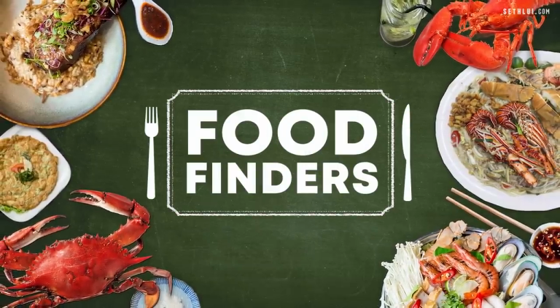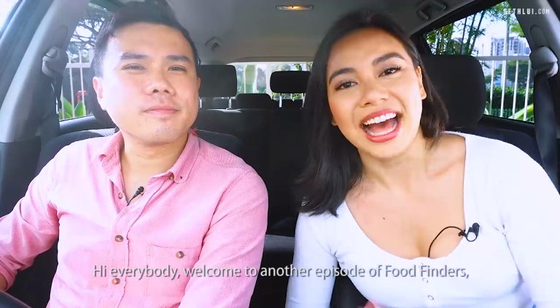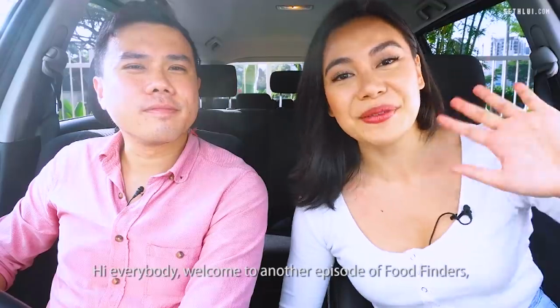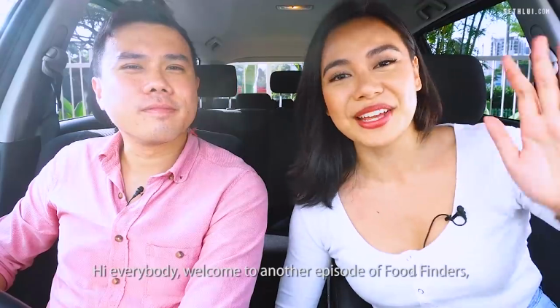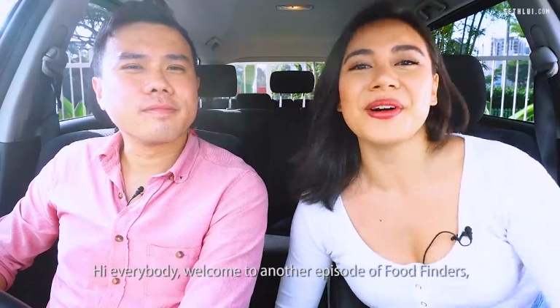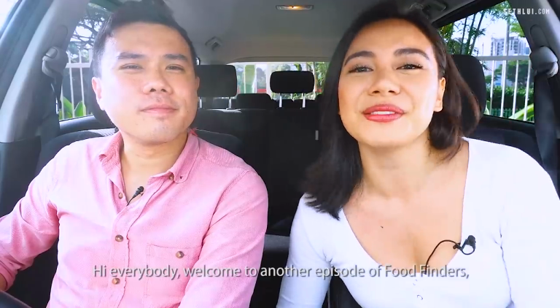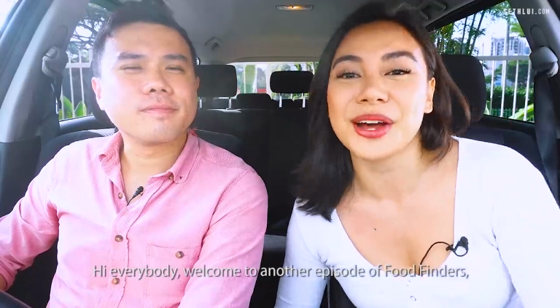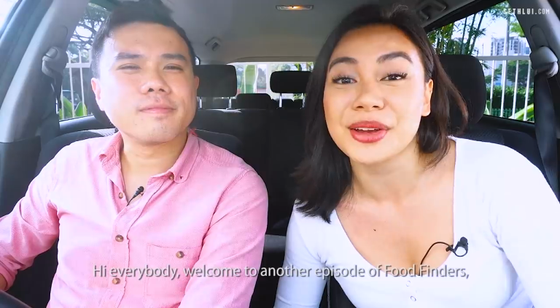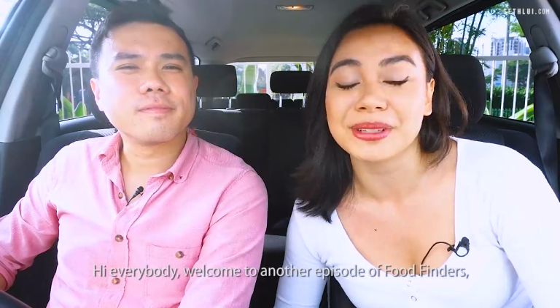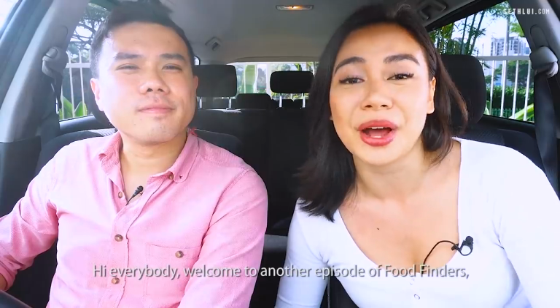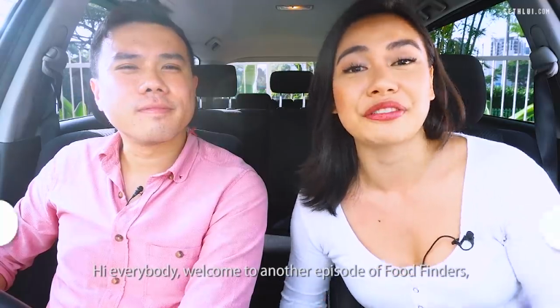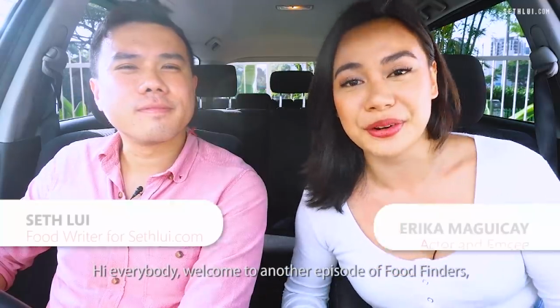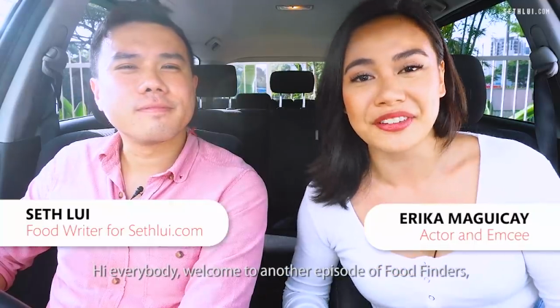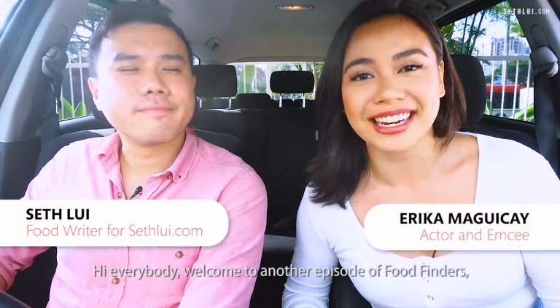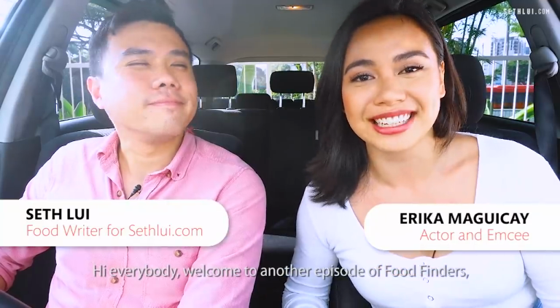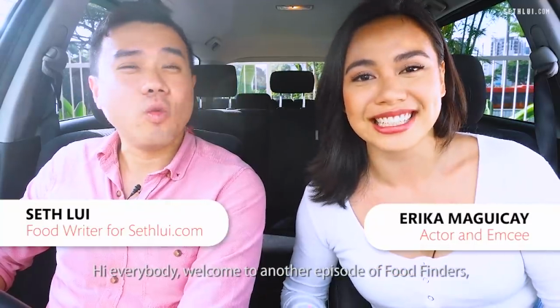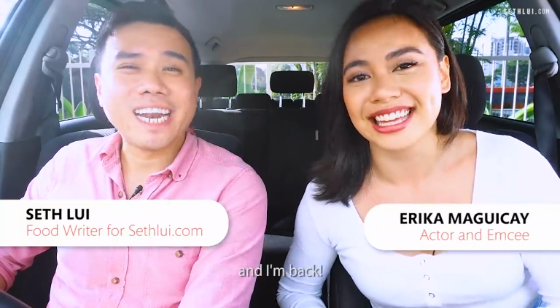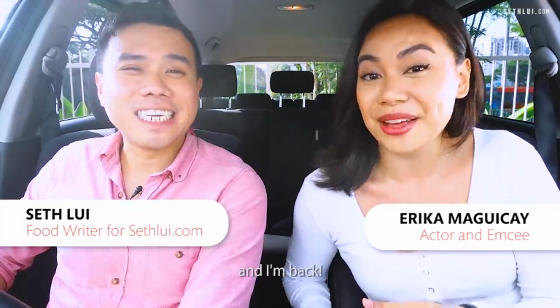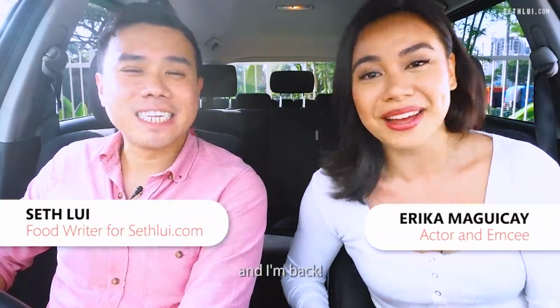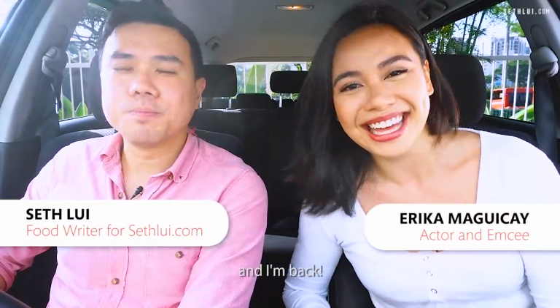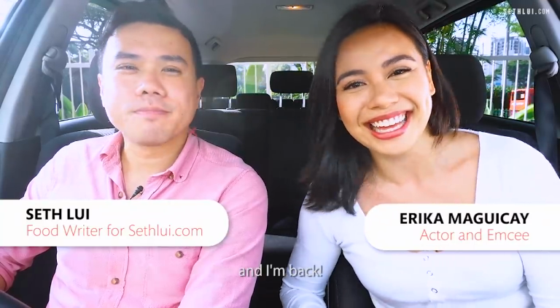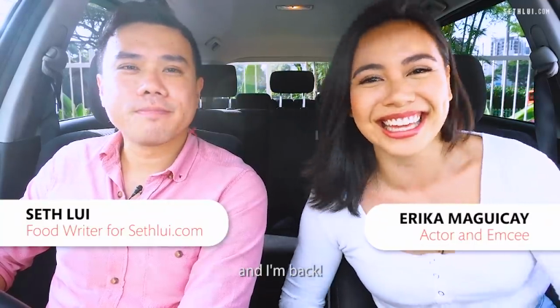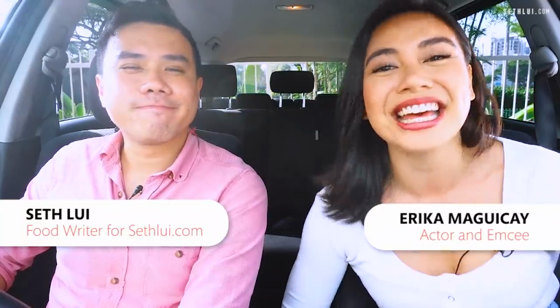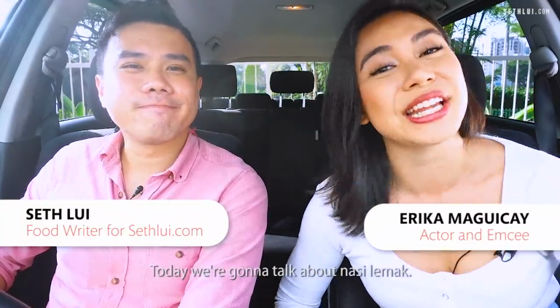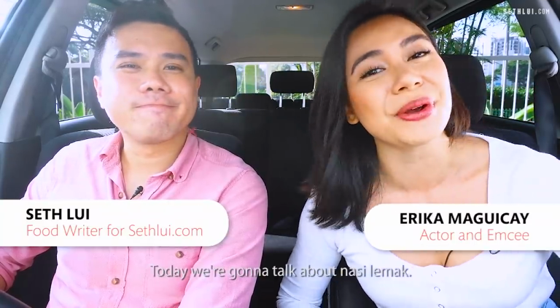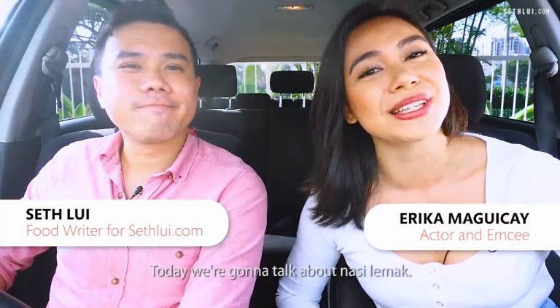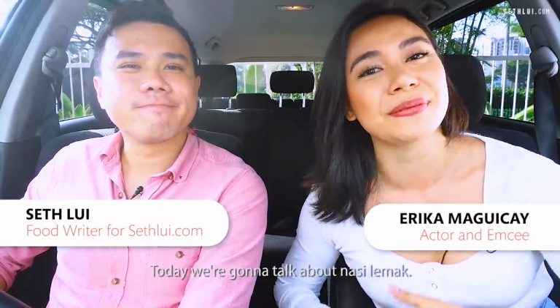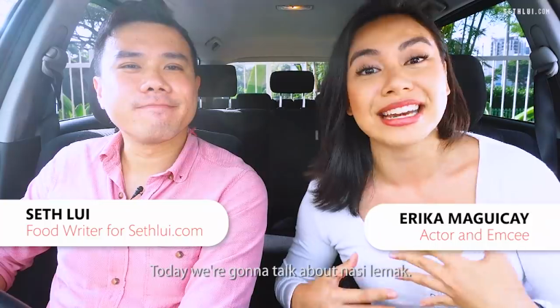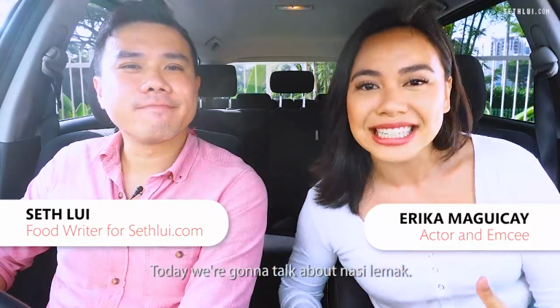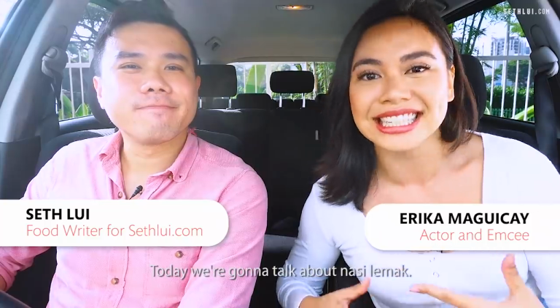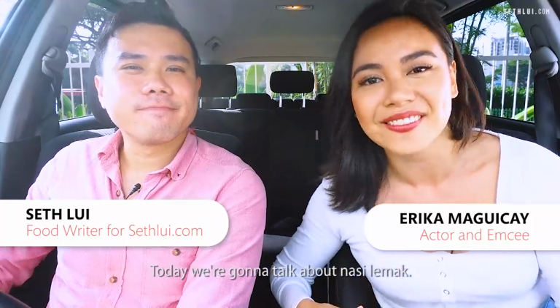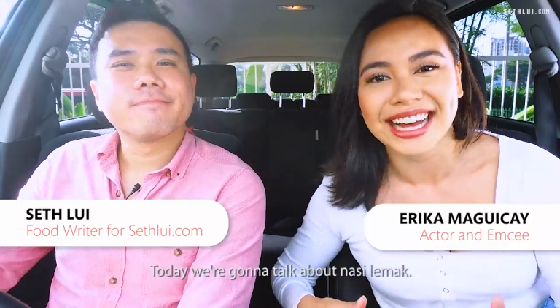Hi everybody! Welcome to another episode of Food Finders and I'm back! Today we're gonna talk about nasi lemak.